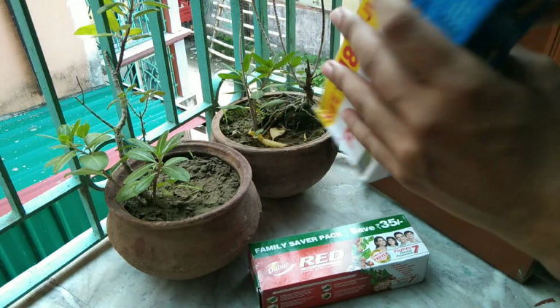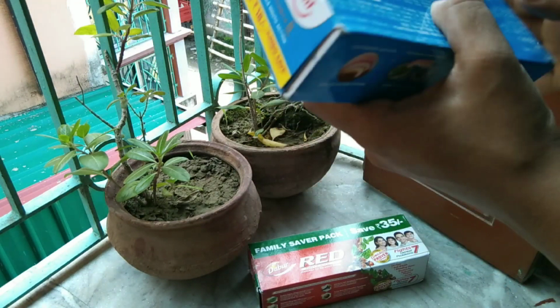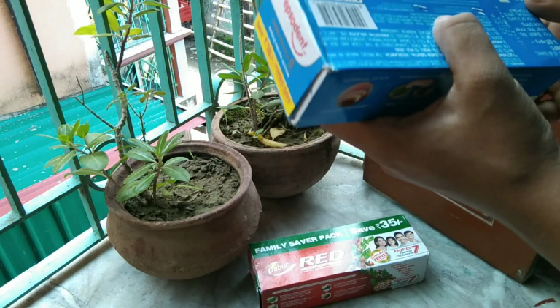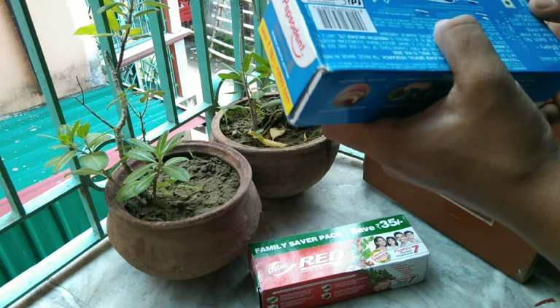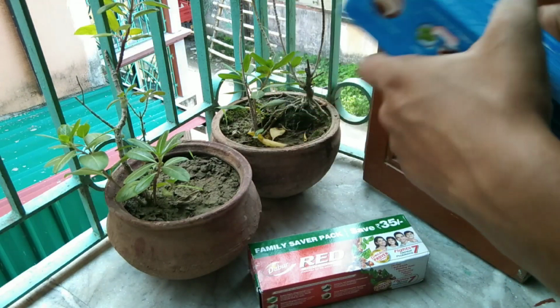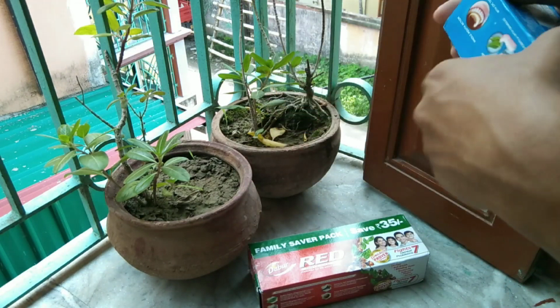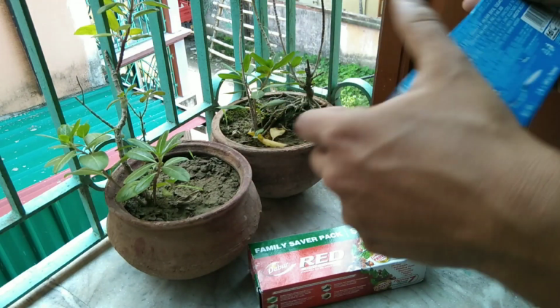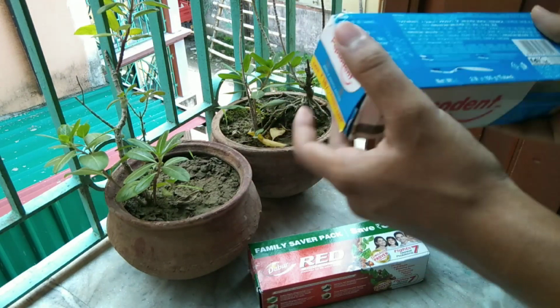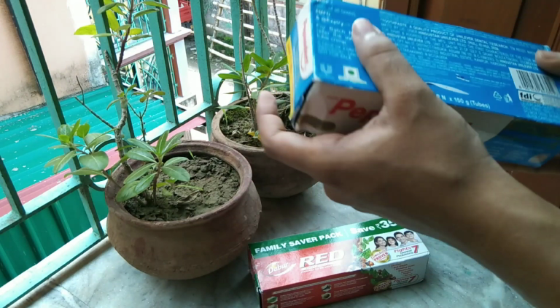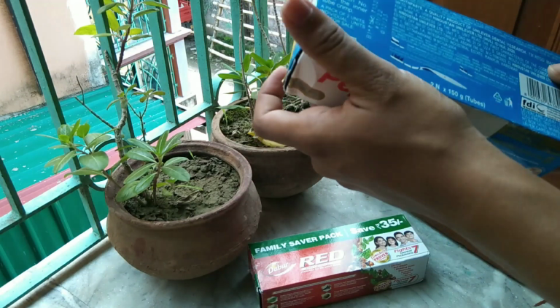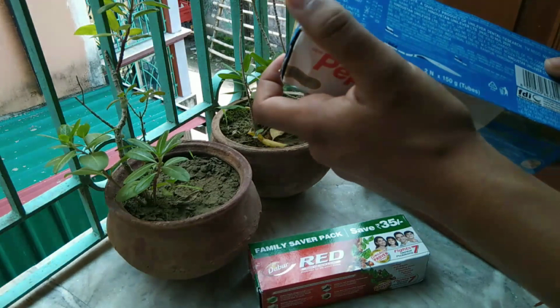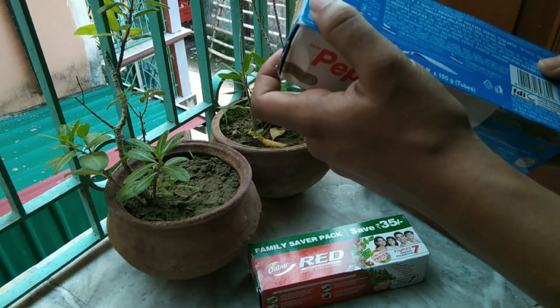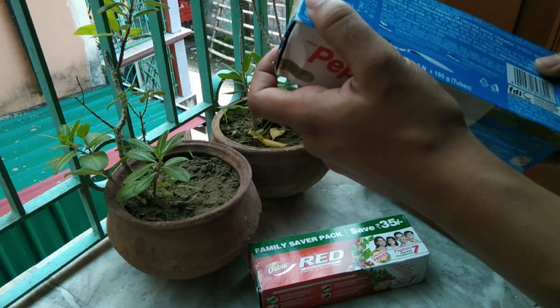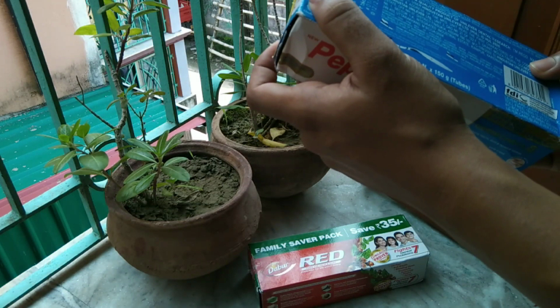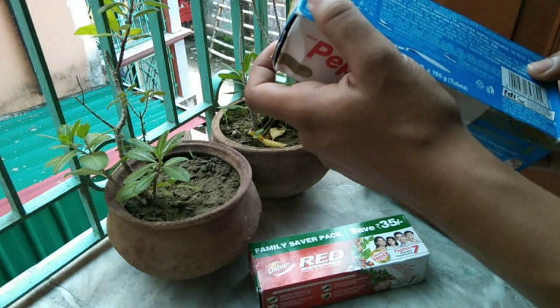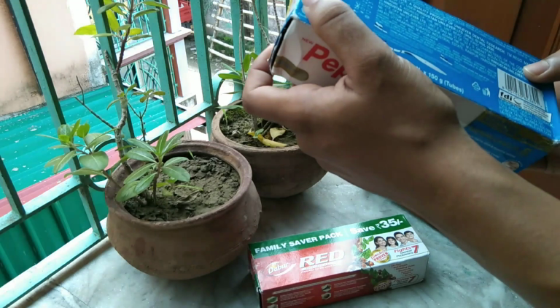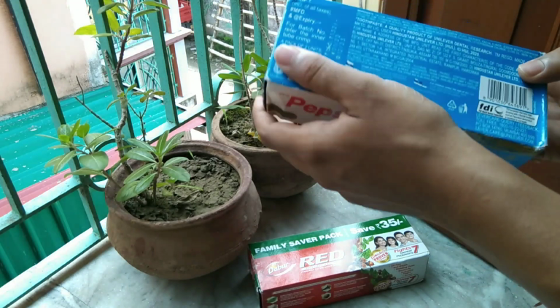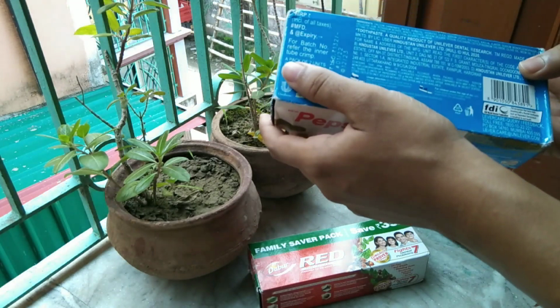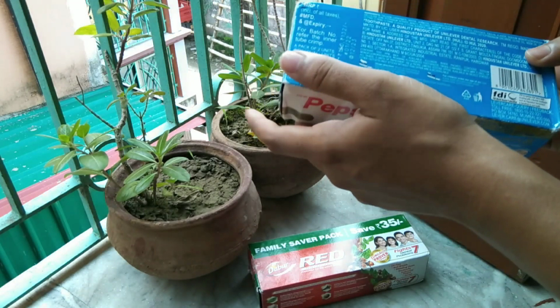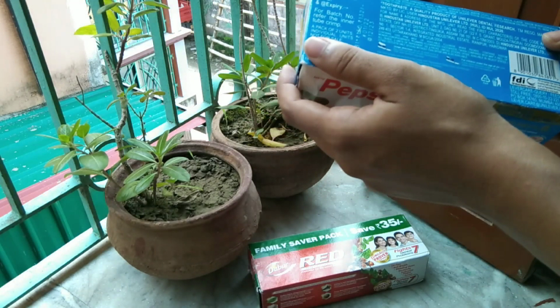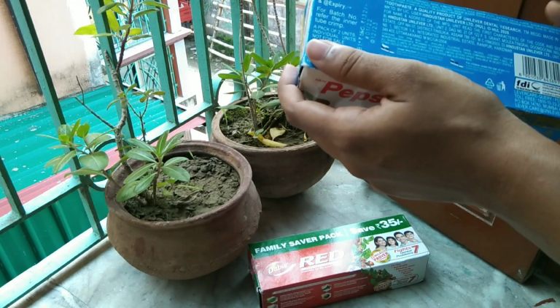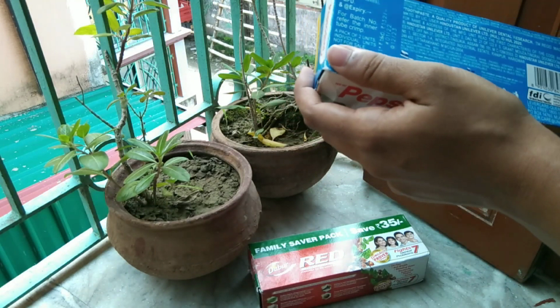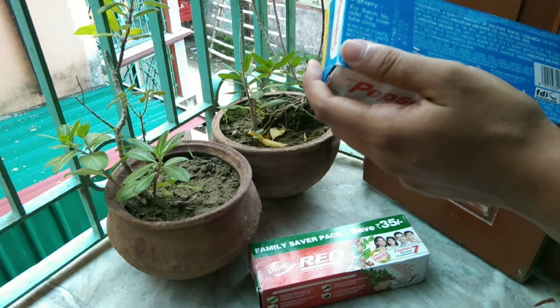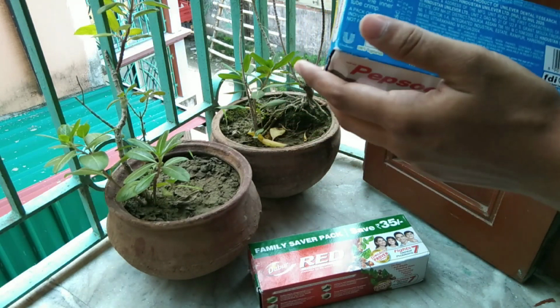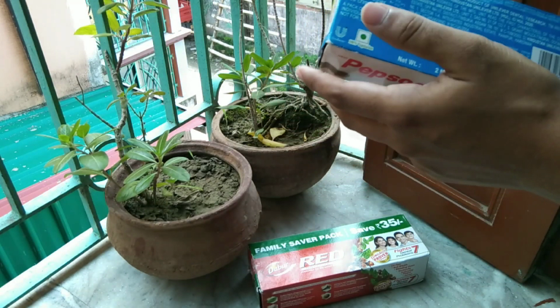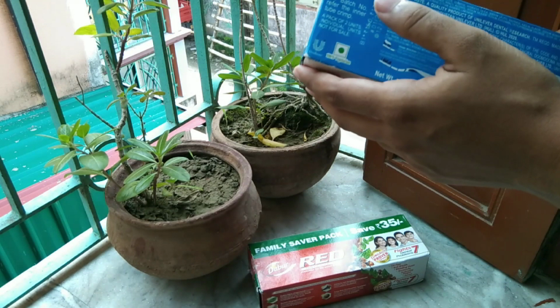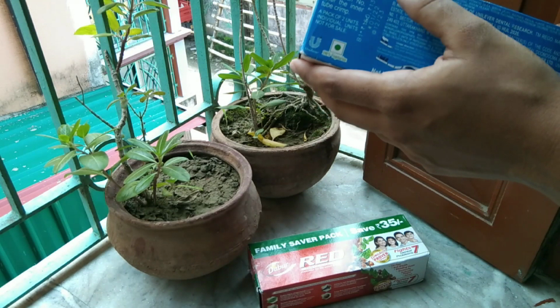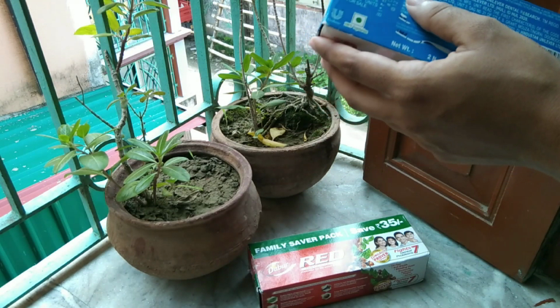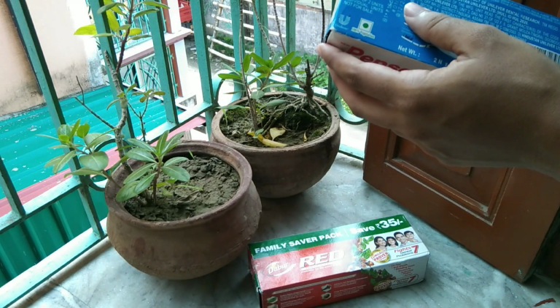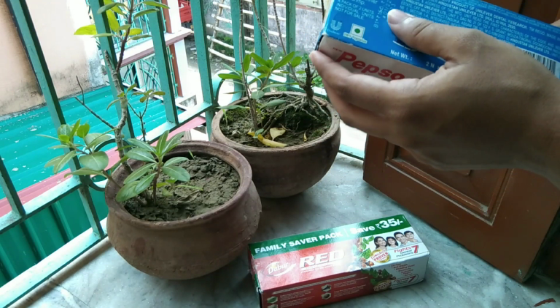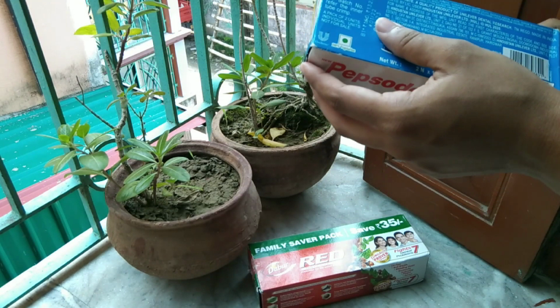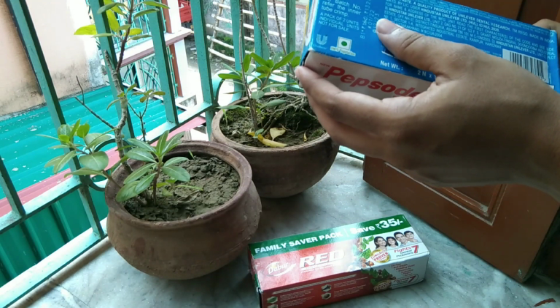The jumbo pack is 102, but the double-rader jumbo pack is 138.